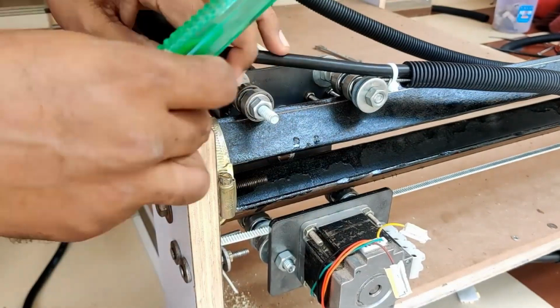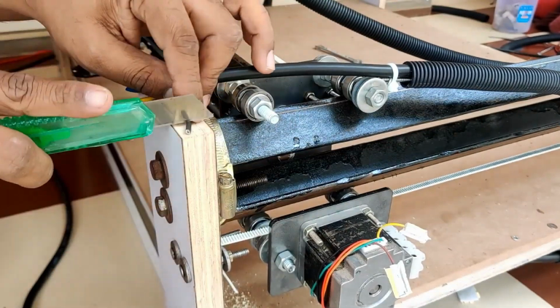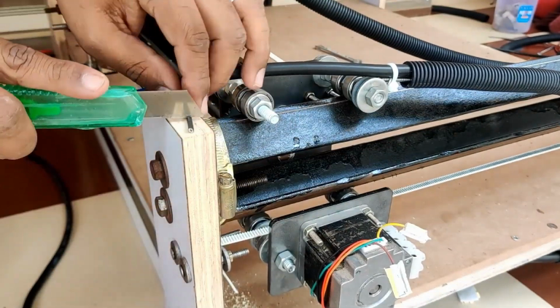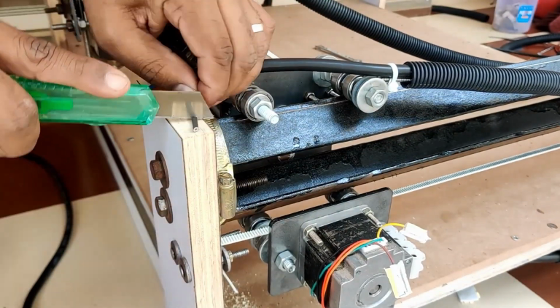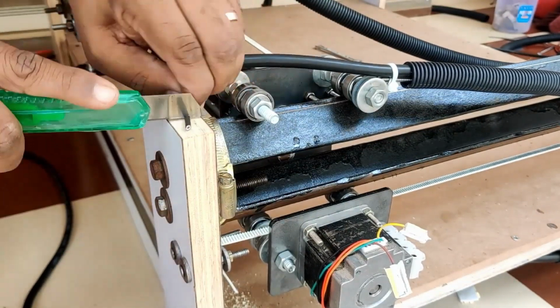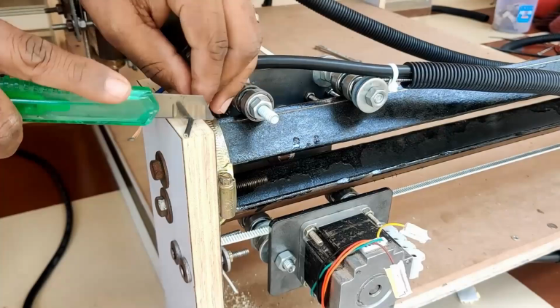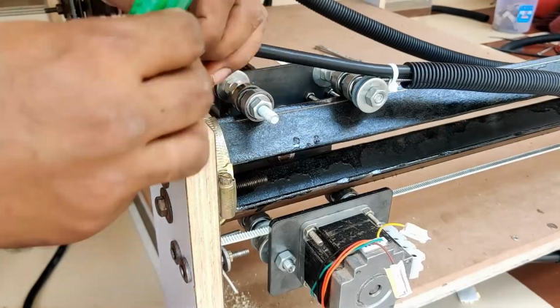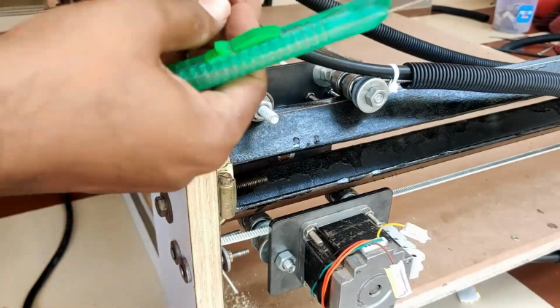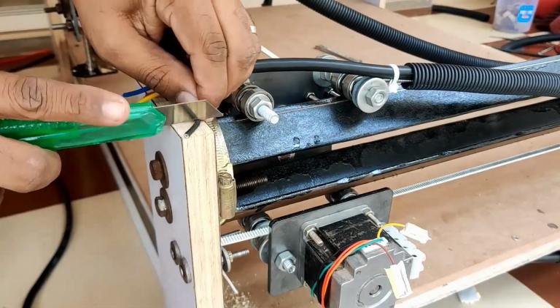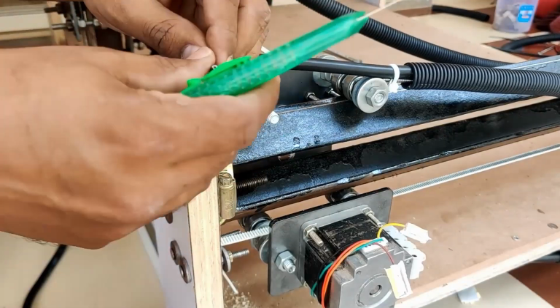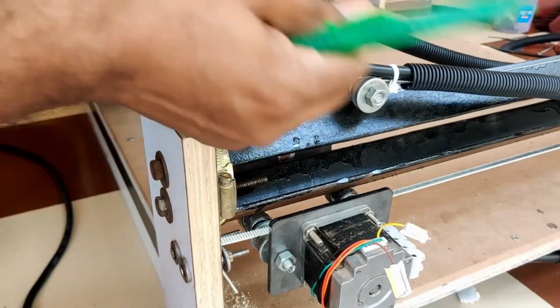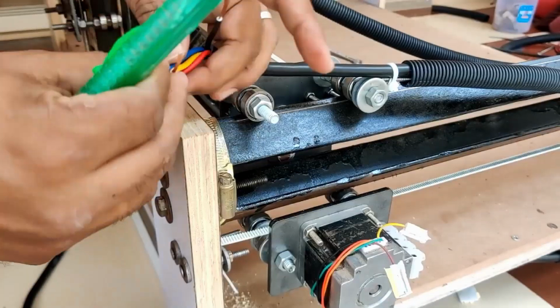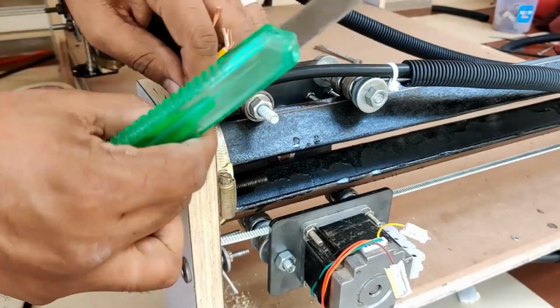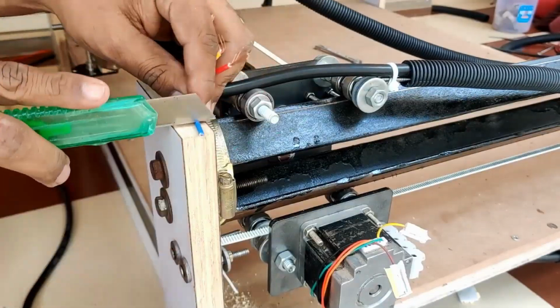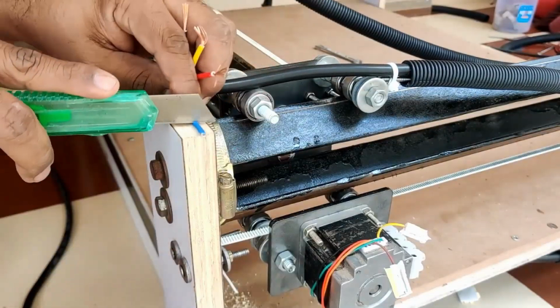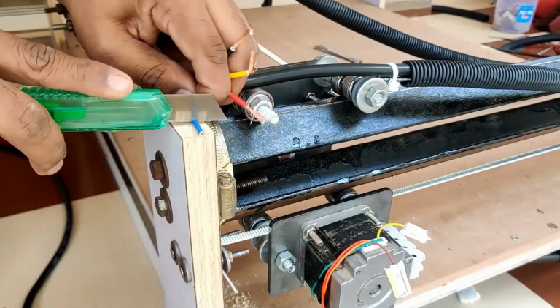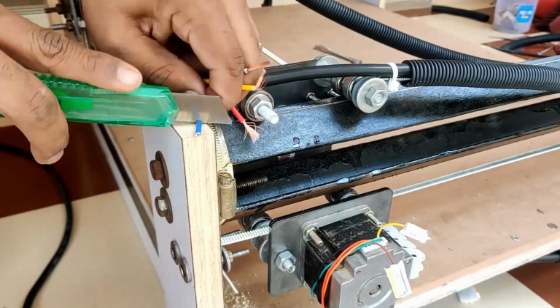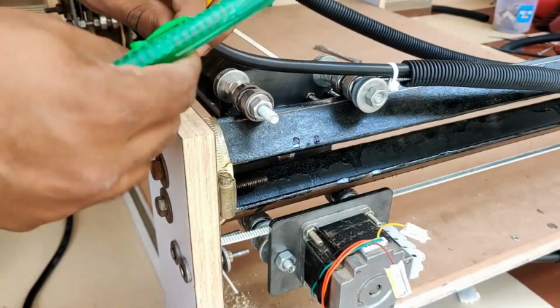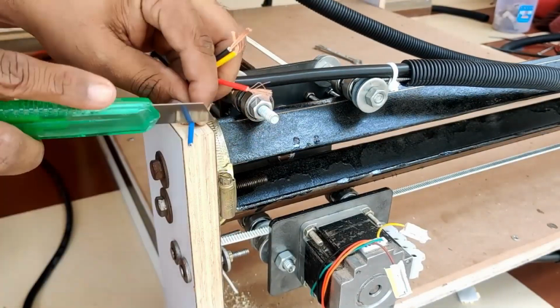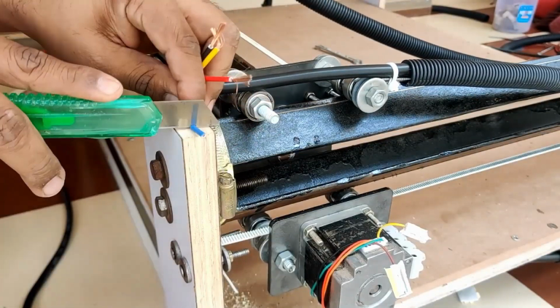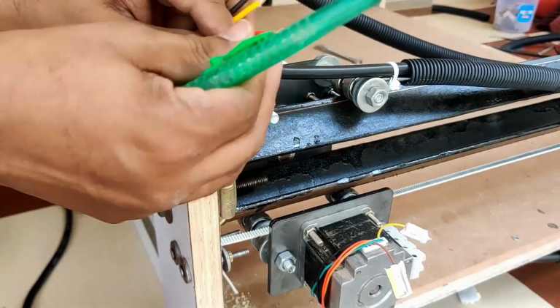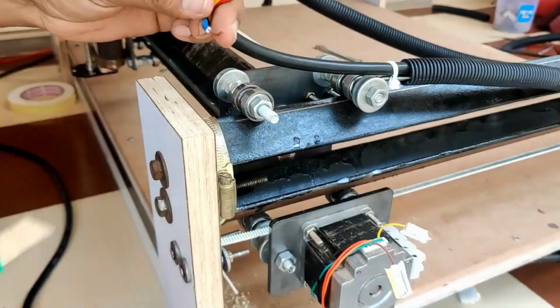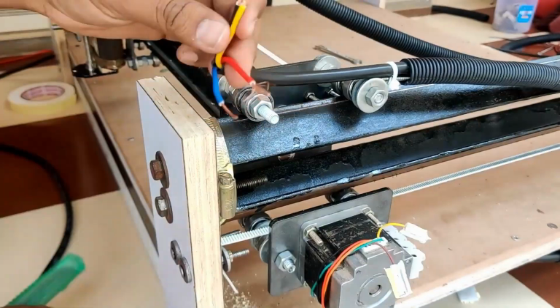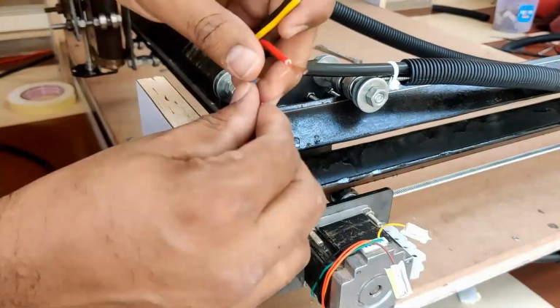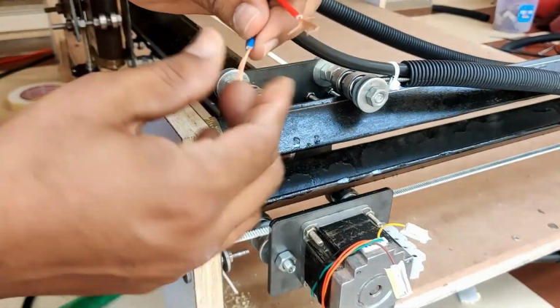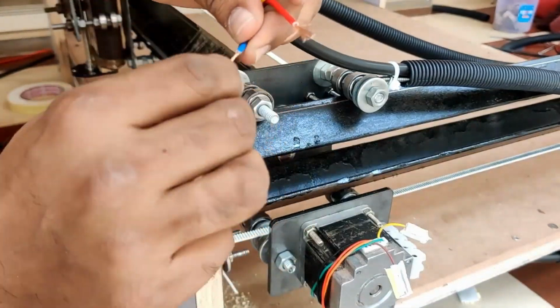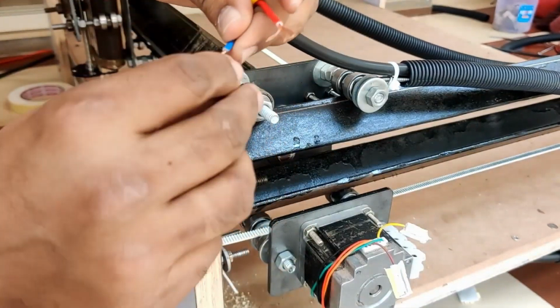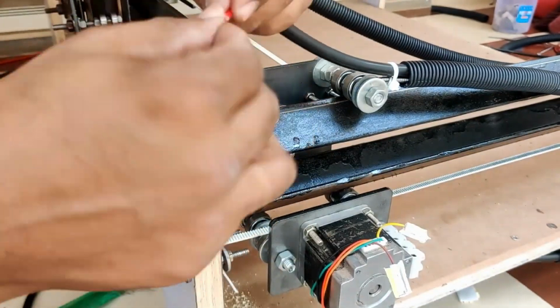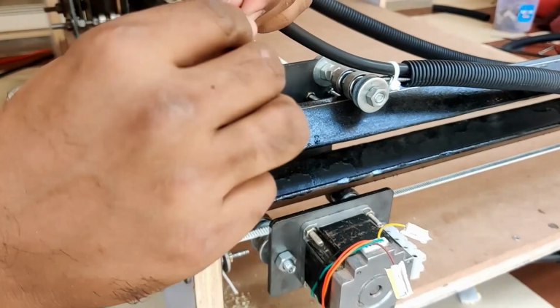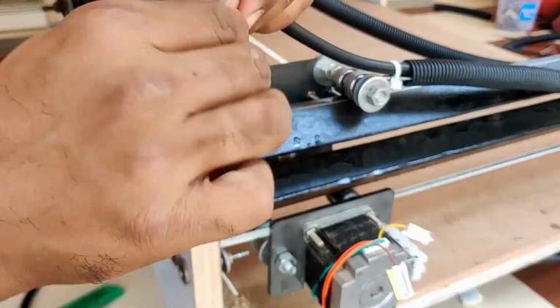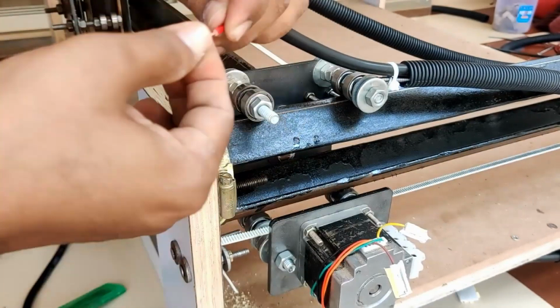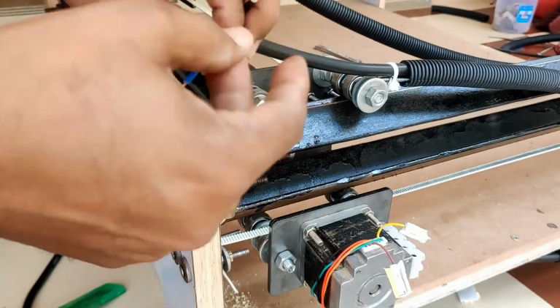Again, you need to remember the order. Just make sure that you're following the same sequence of colors on both sides of this cable. The other end of this cable will go into the controller board, which we will discuss in the next video — just make sure you're using the same order of colors throughout.